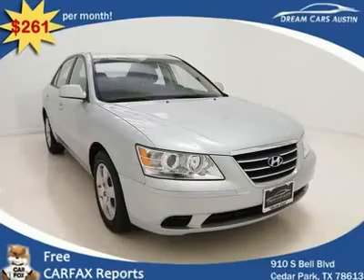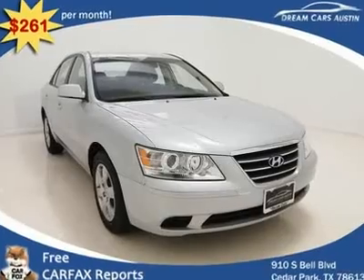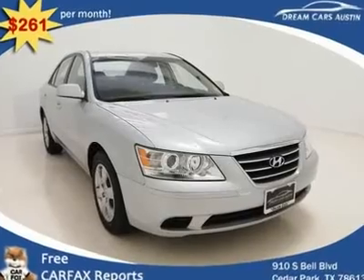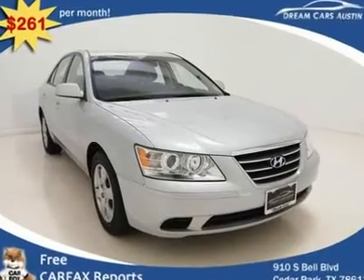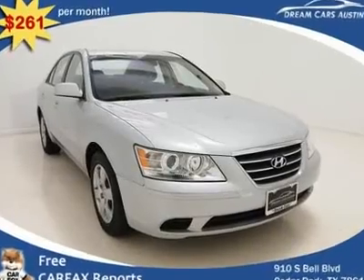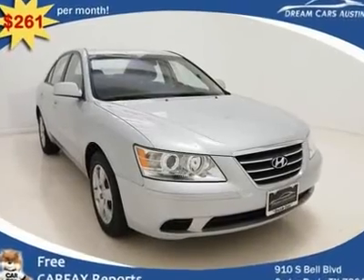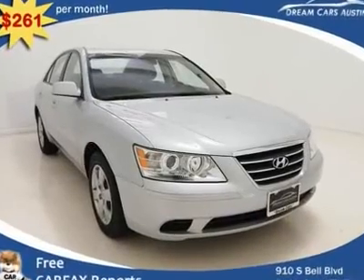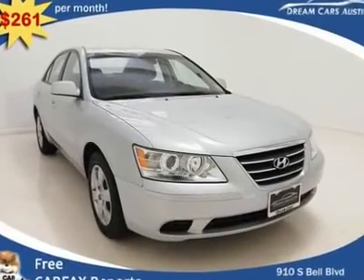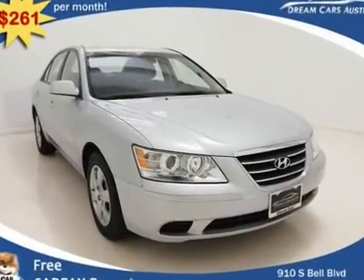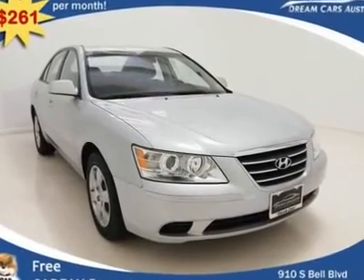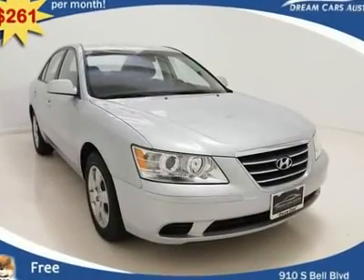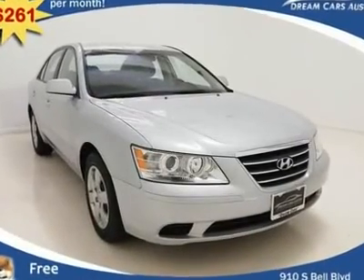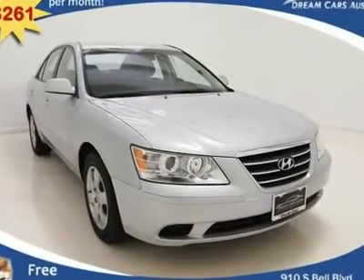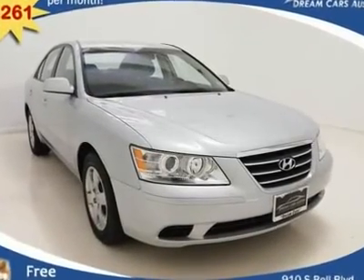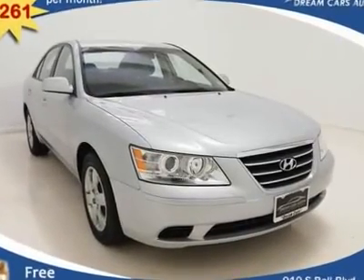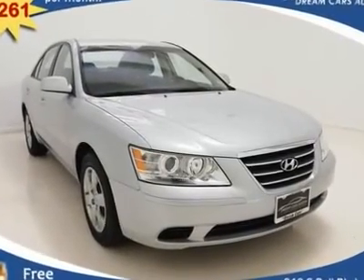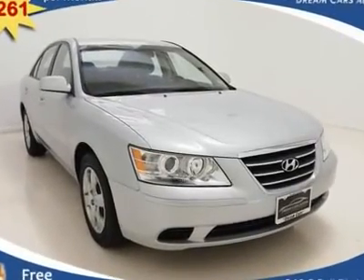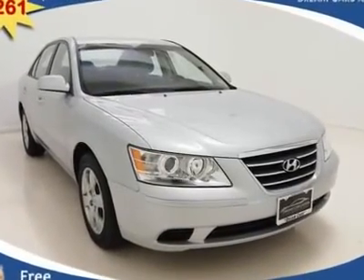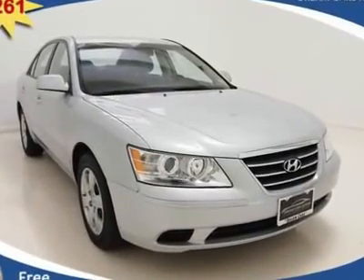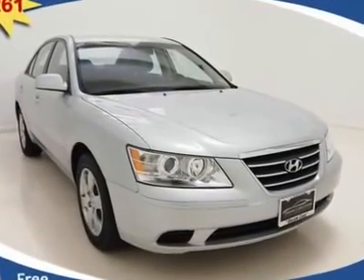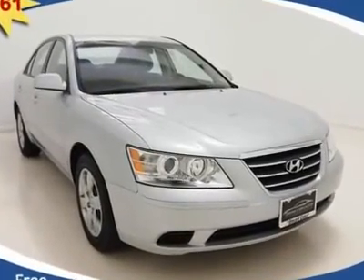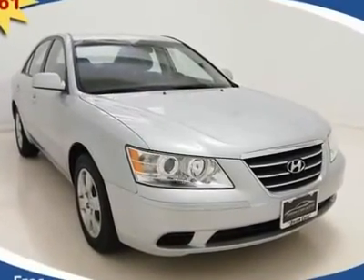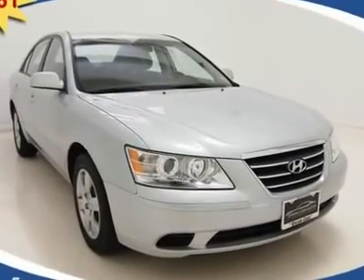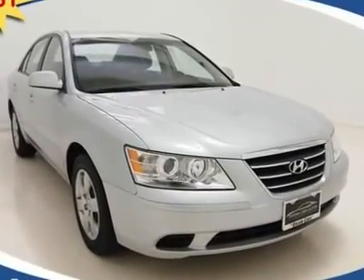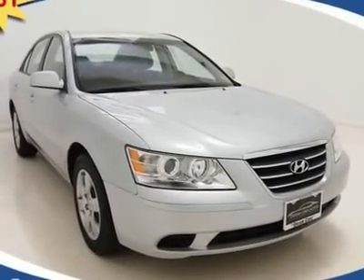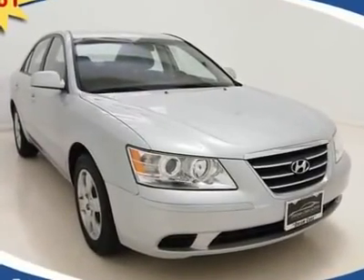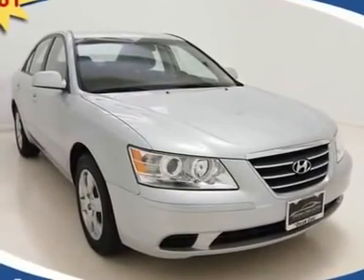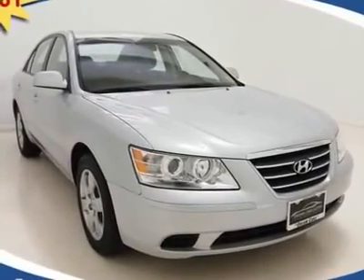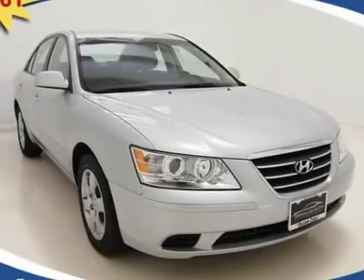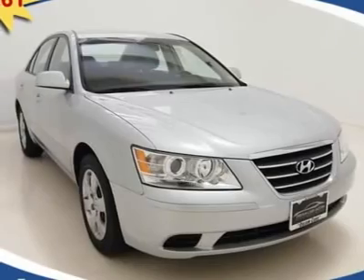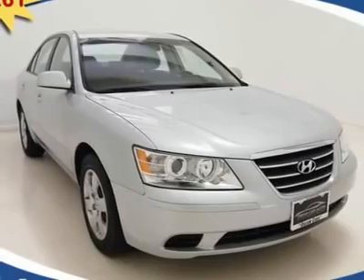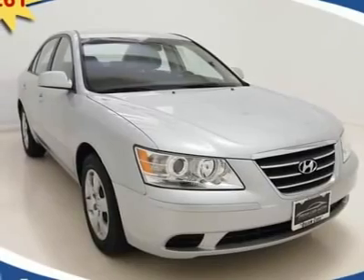$261 per month with free warranty, certified and inspected, with available financing.